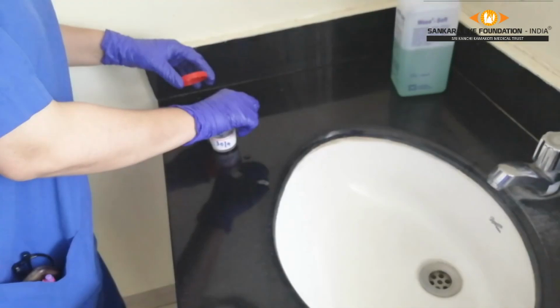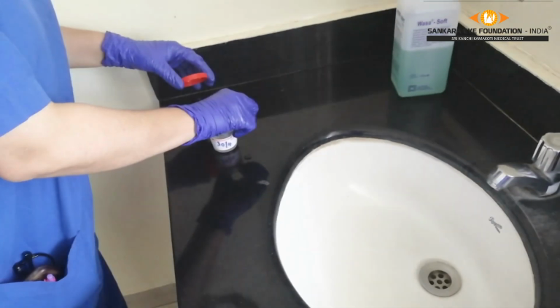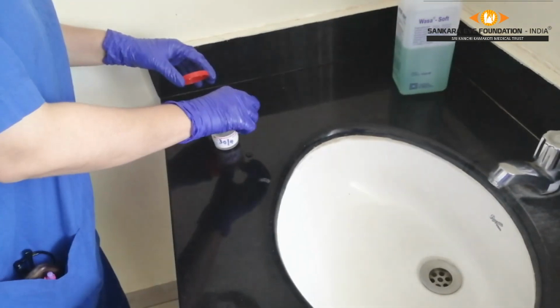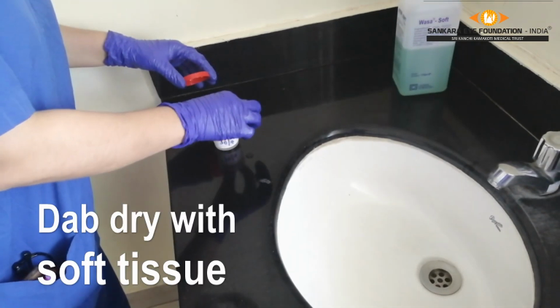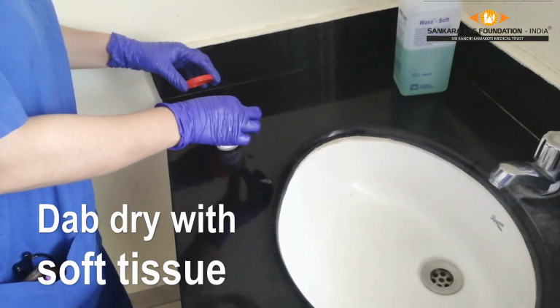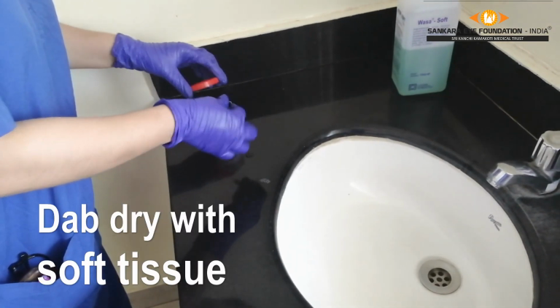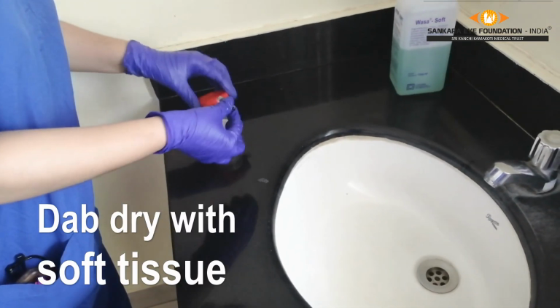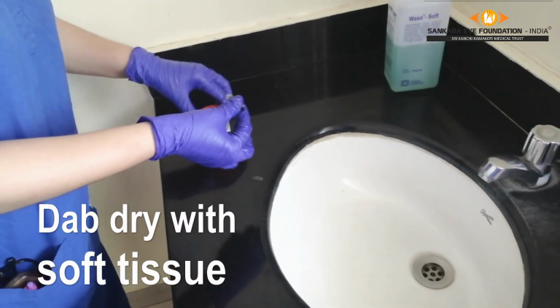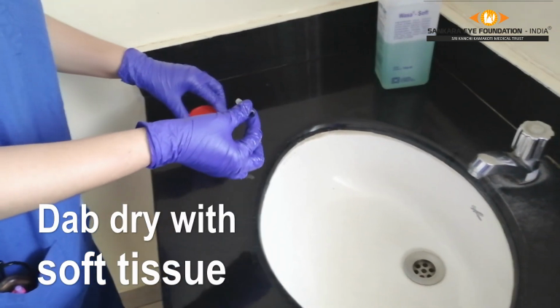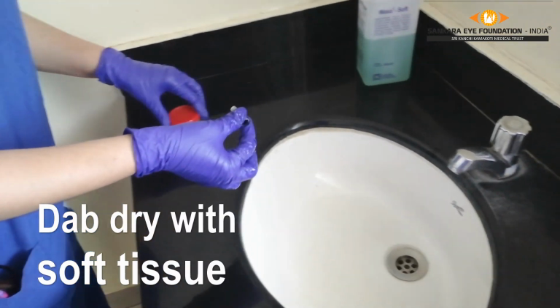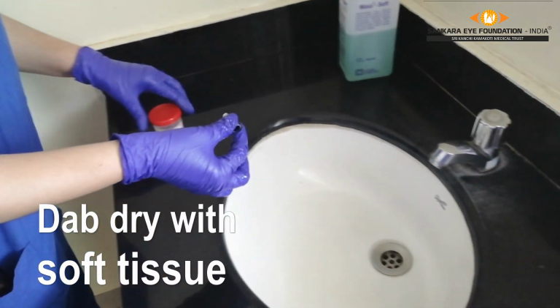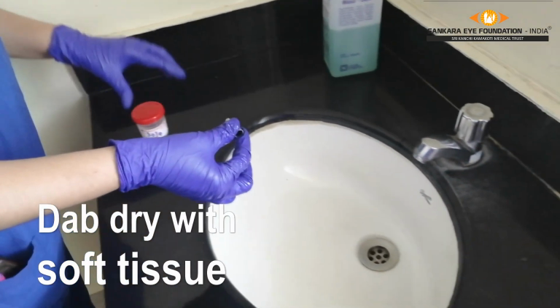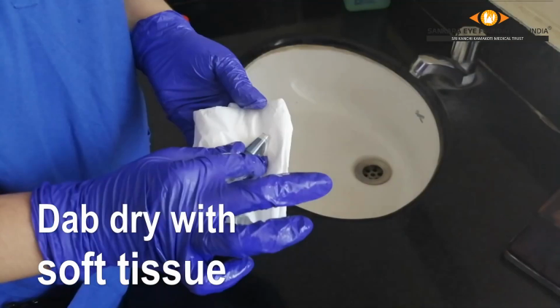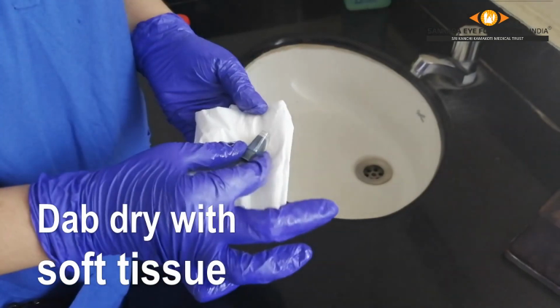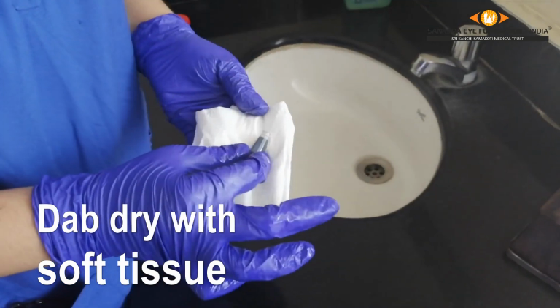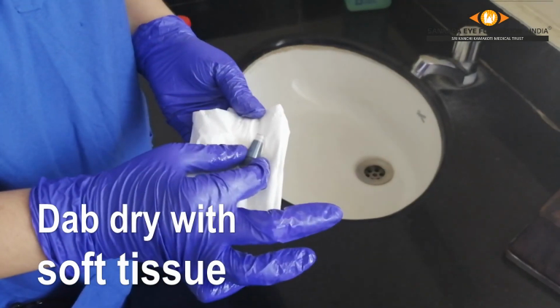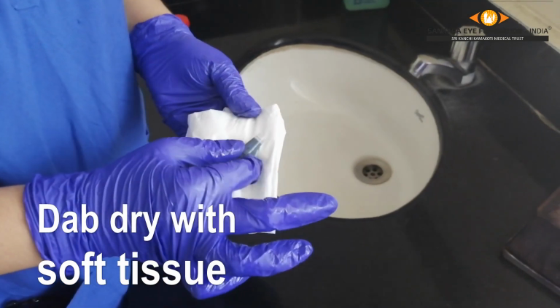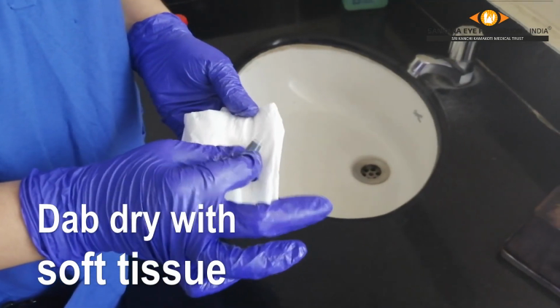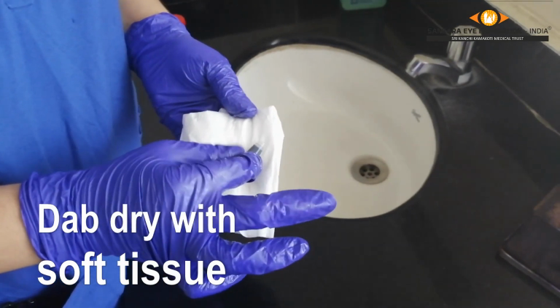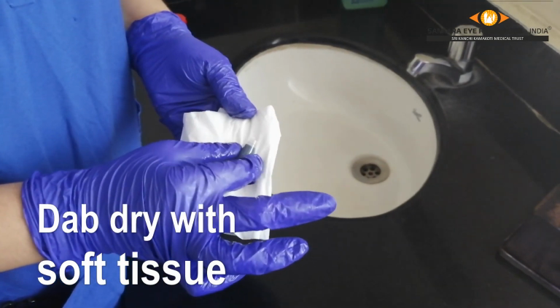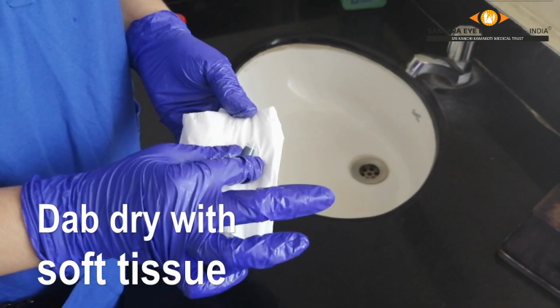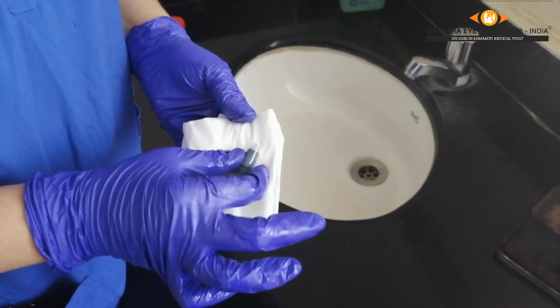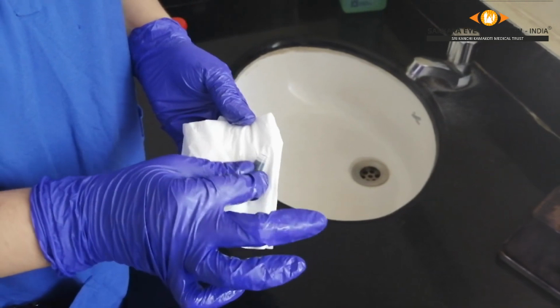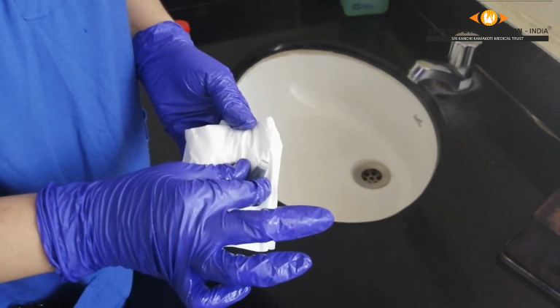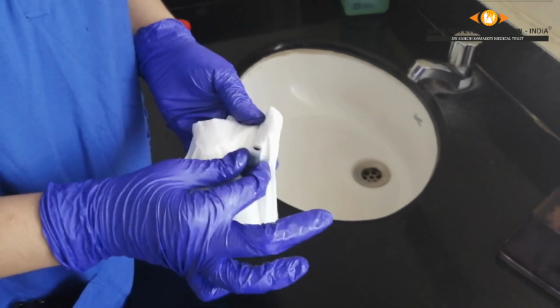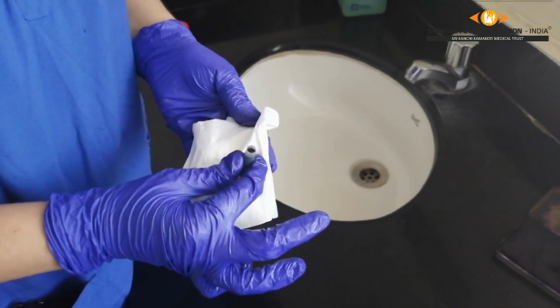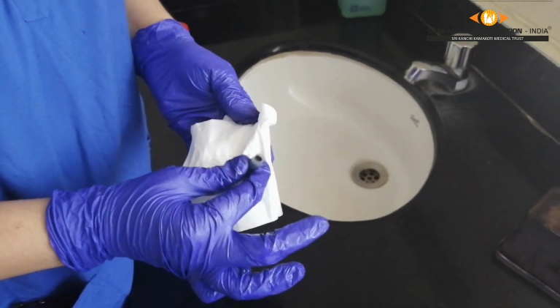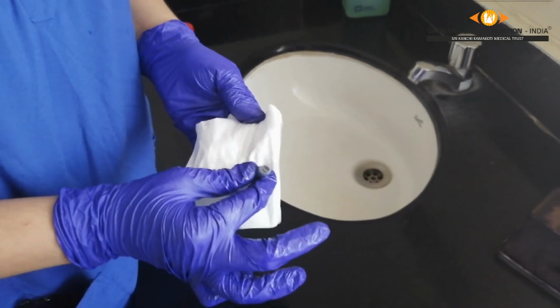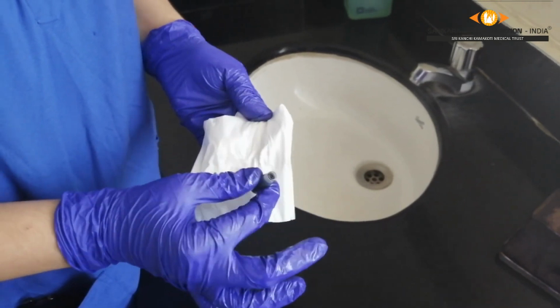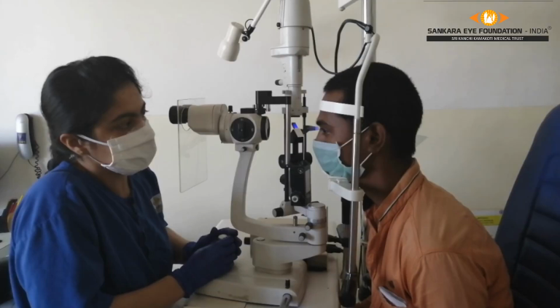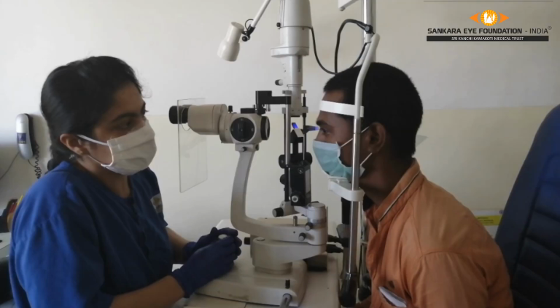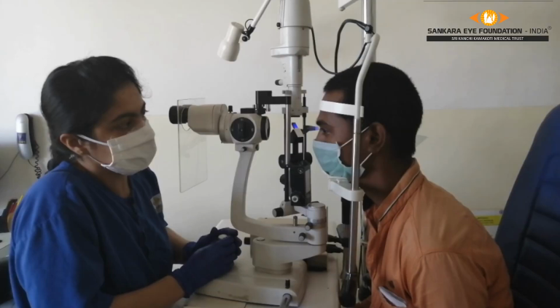After 3 minutes, take out the instrument from the solution, then clean with a dry tissue, after which it is good to use again.